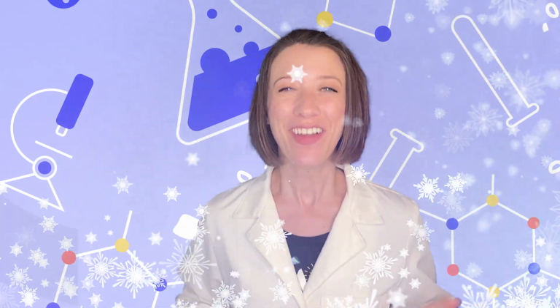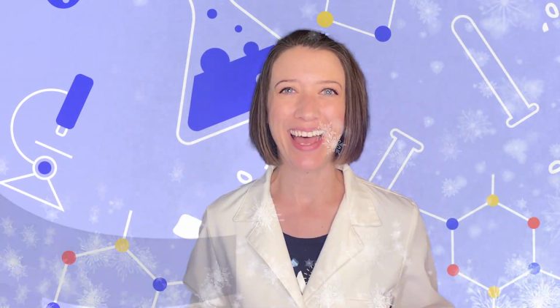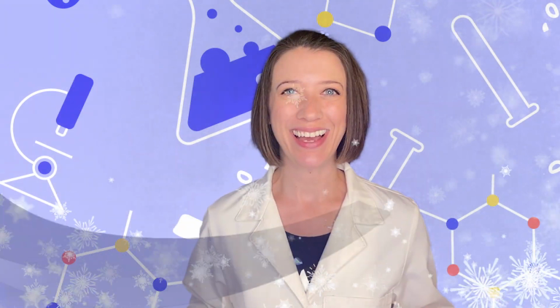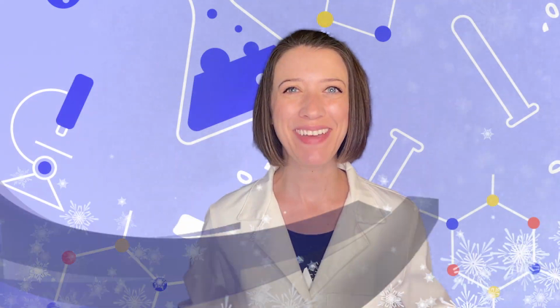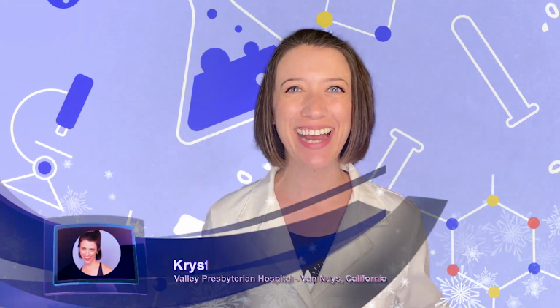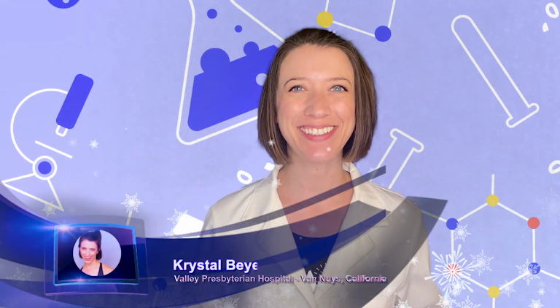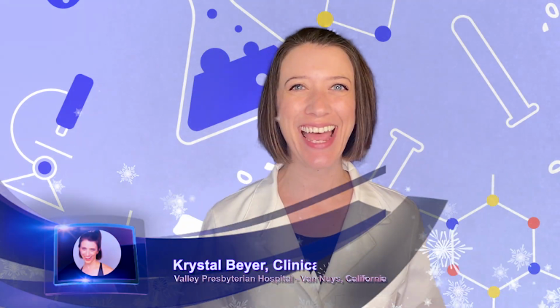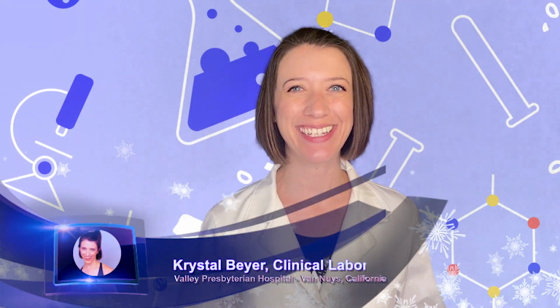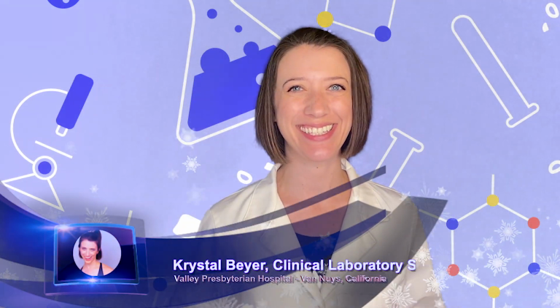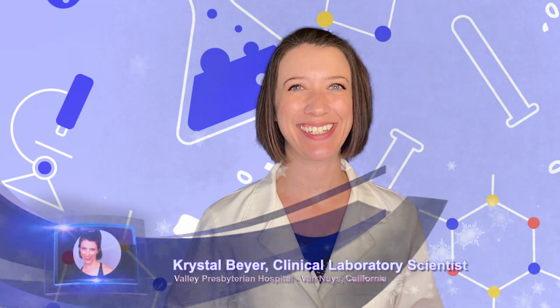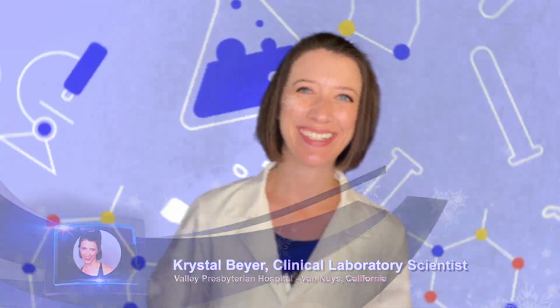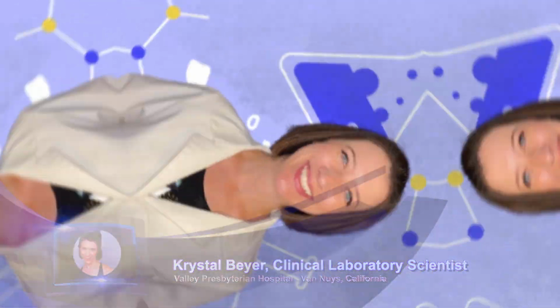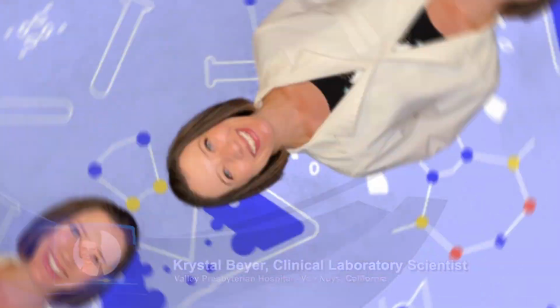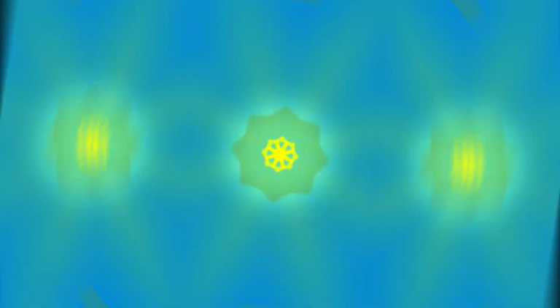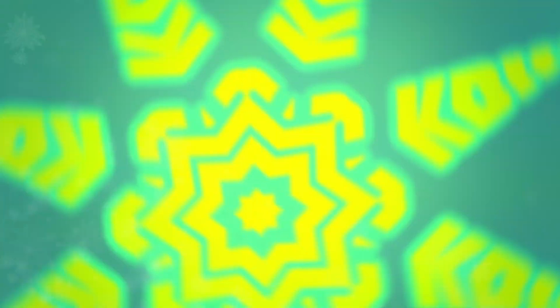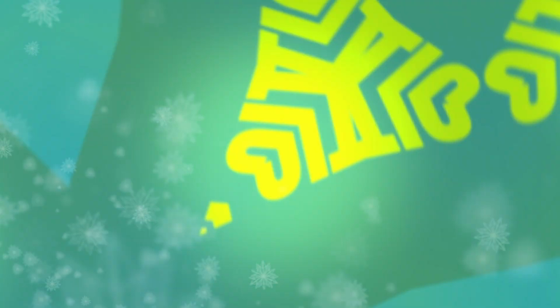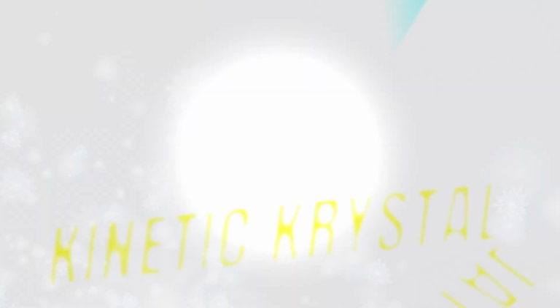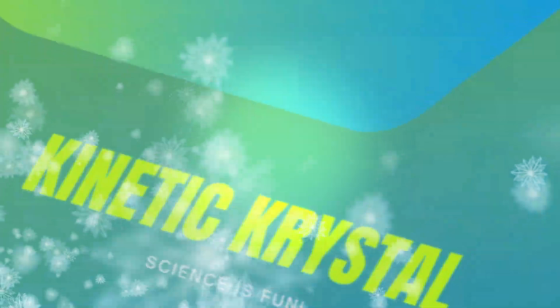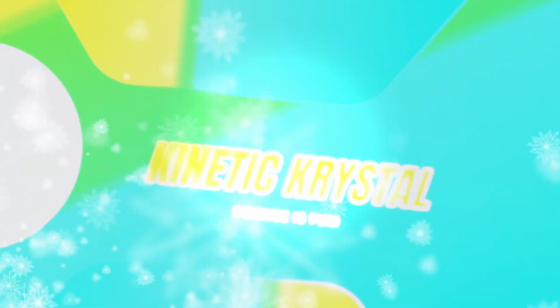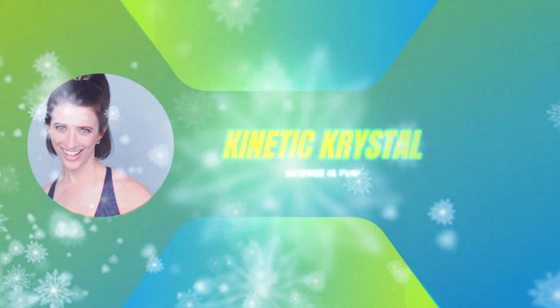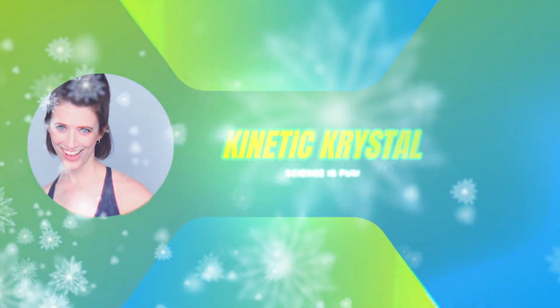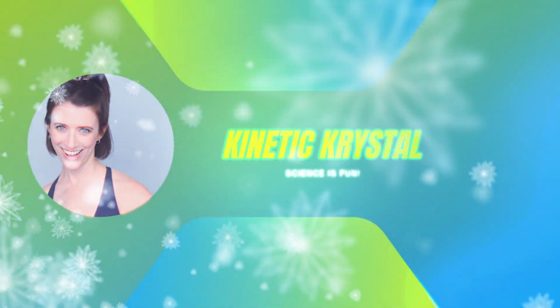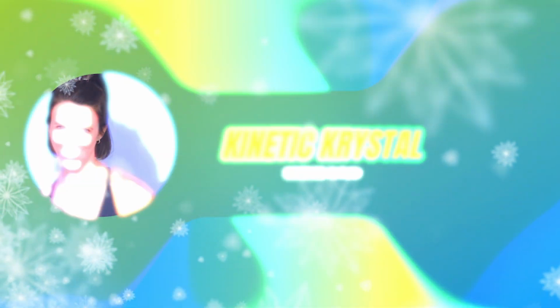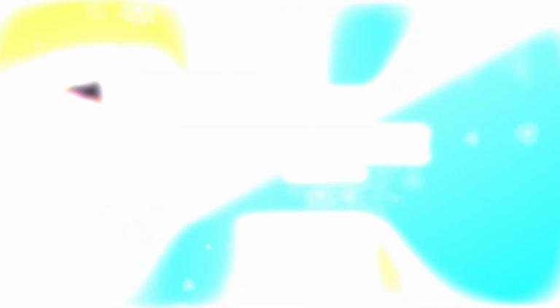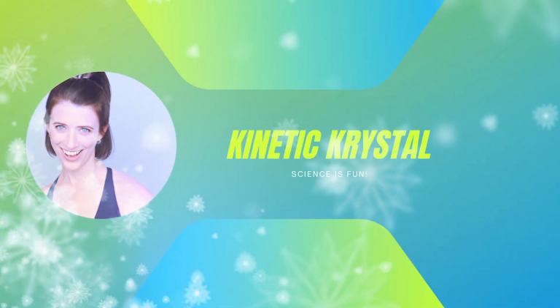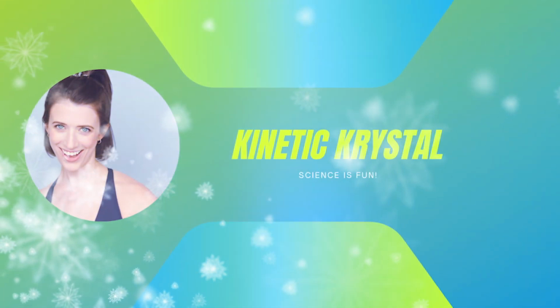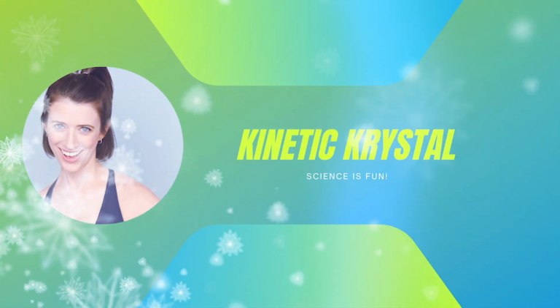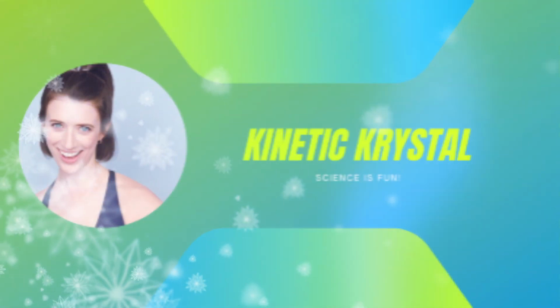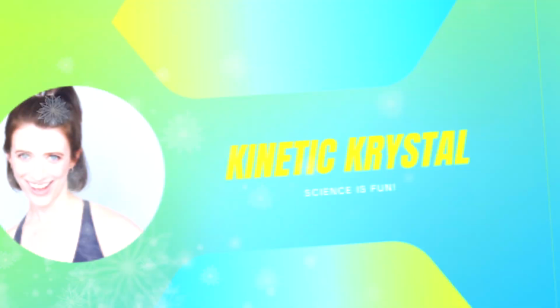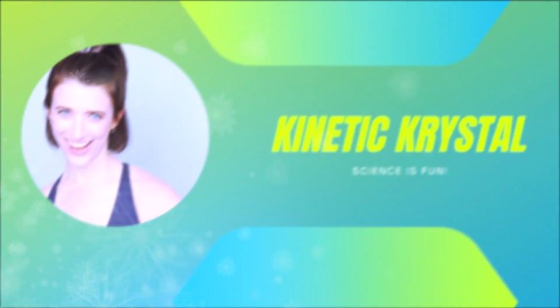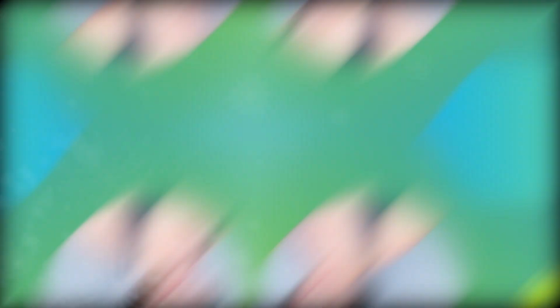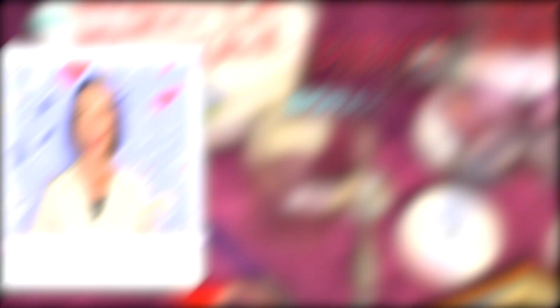I'm an actual scientist. You're a scientific theory. Kinetic Crystal! Kinetic Crystal! Kinetic Crystal!